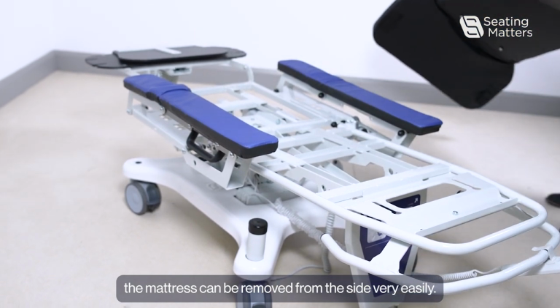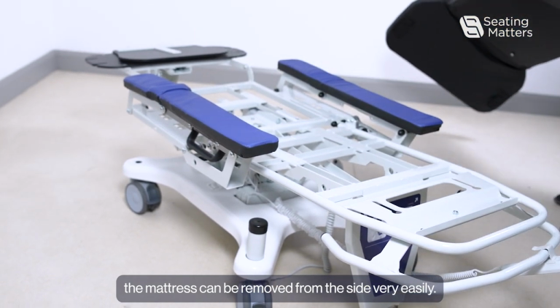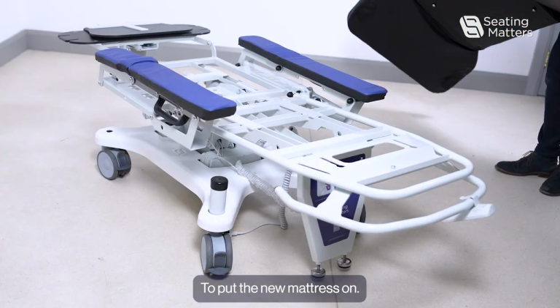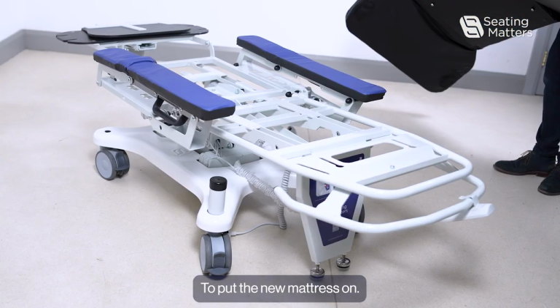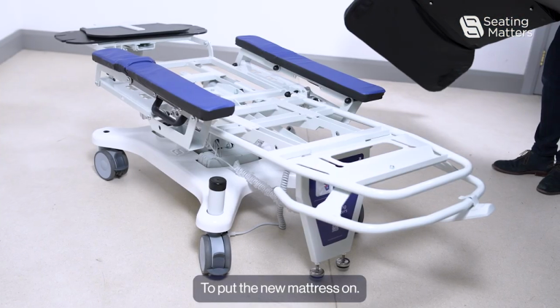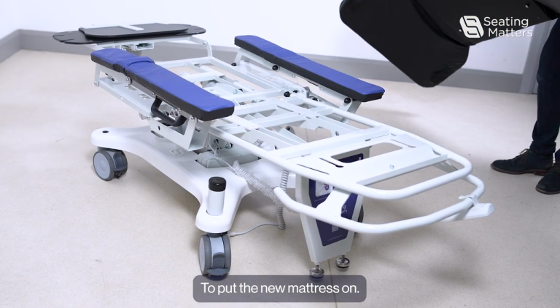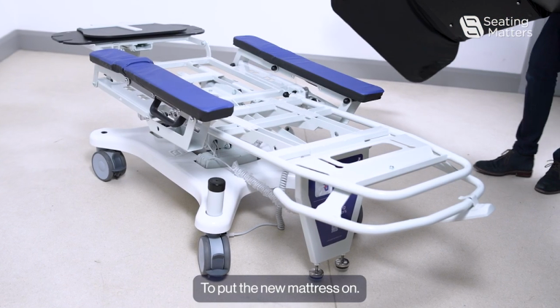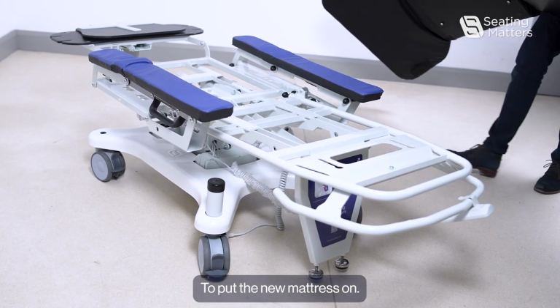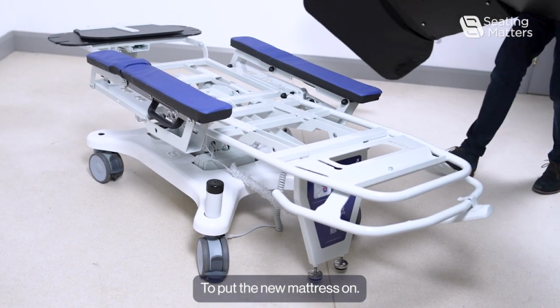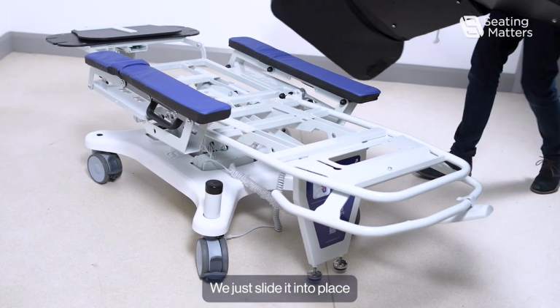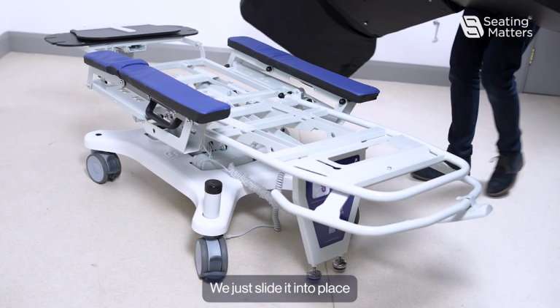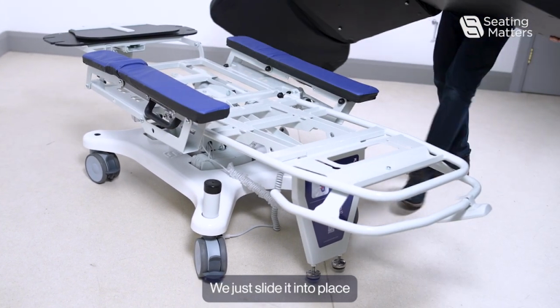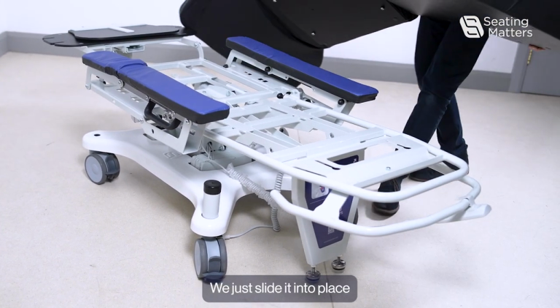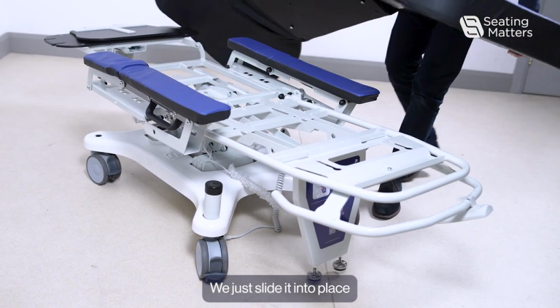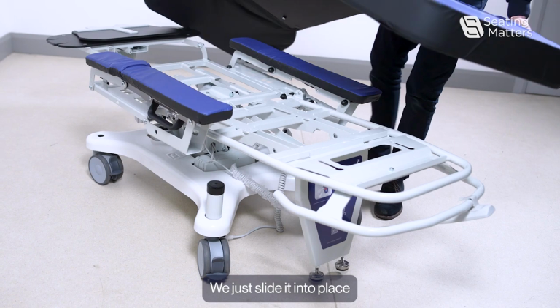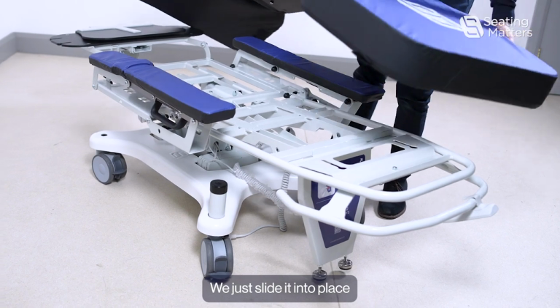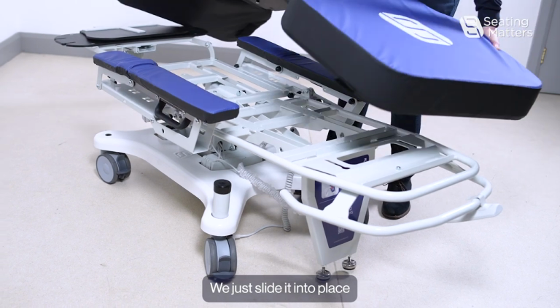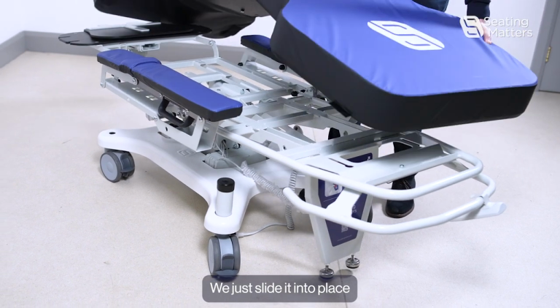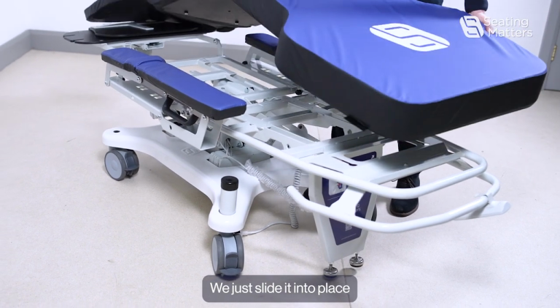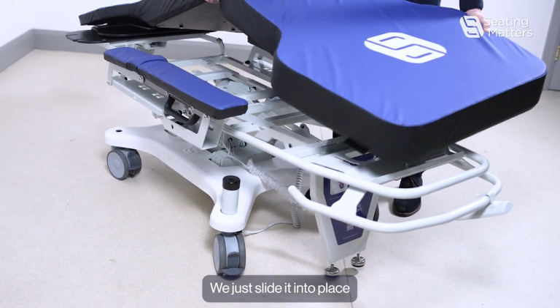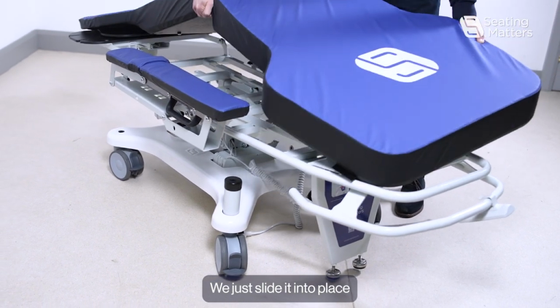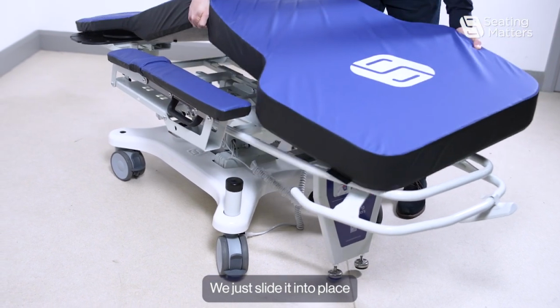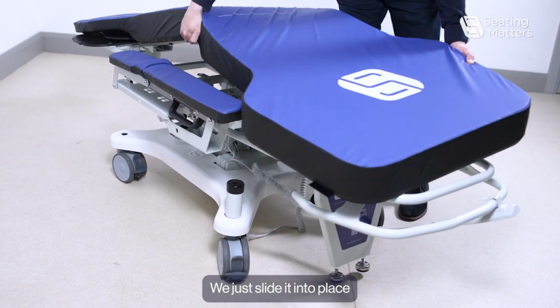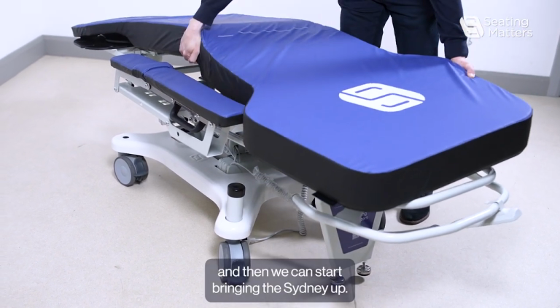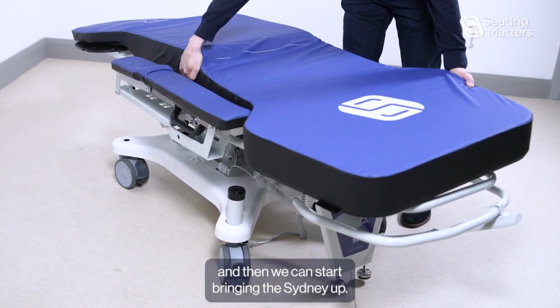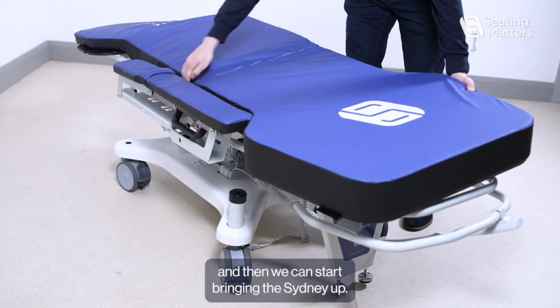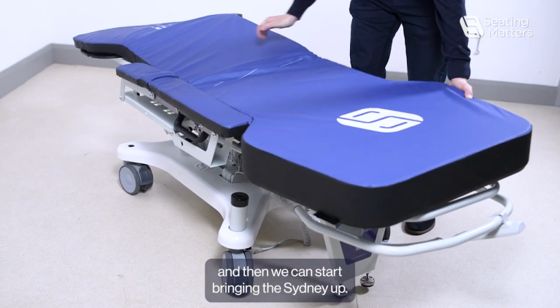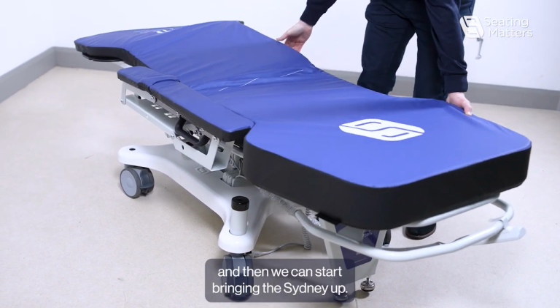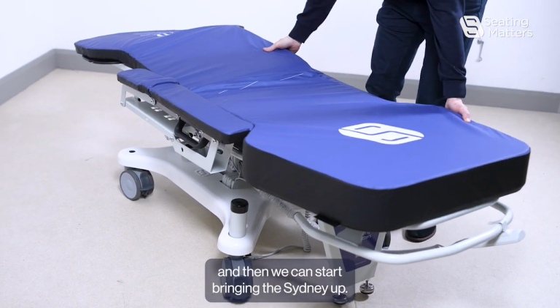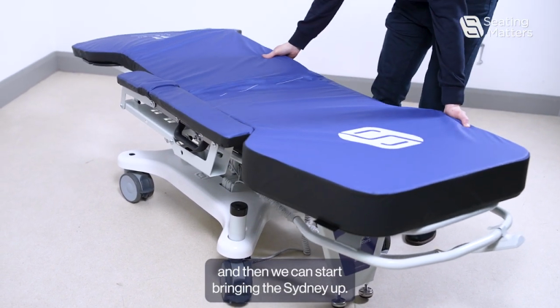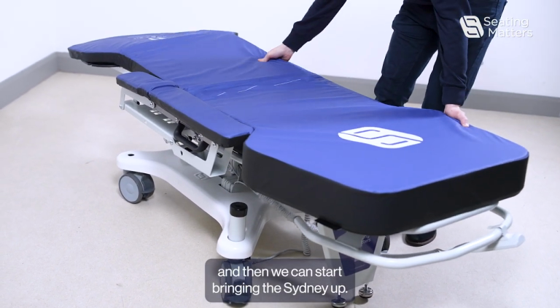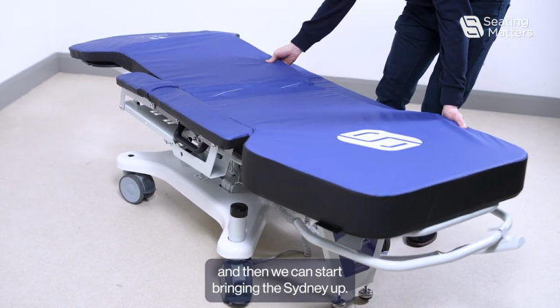To put the new mattress on, we just slide it into place and then we can start bringing the Sydney up.